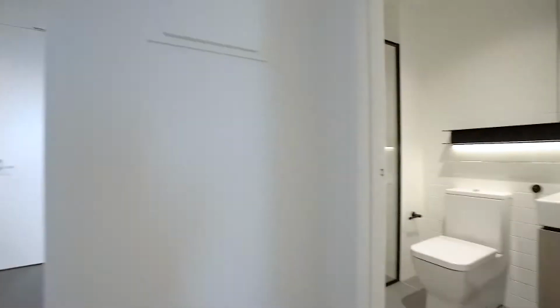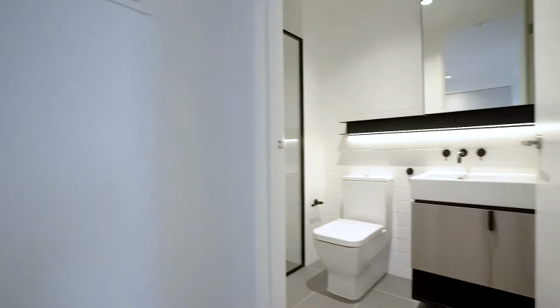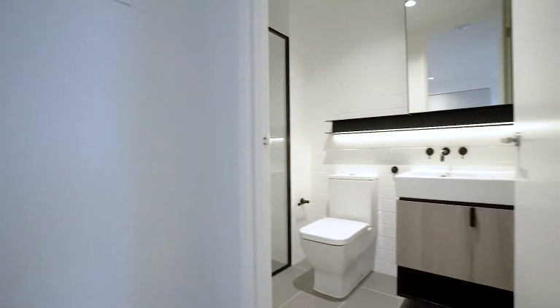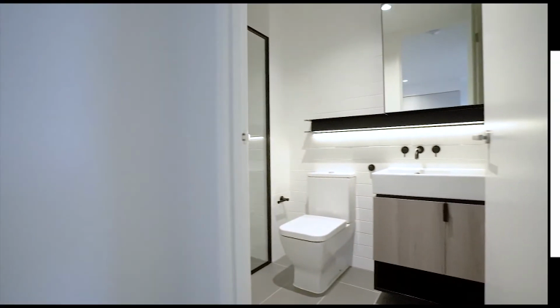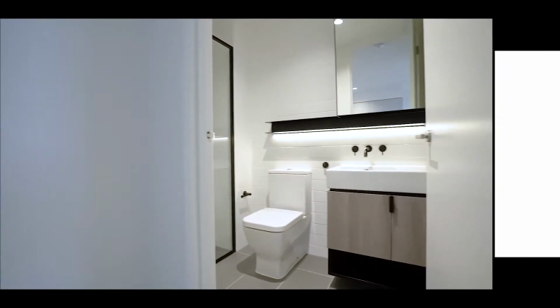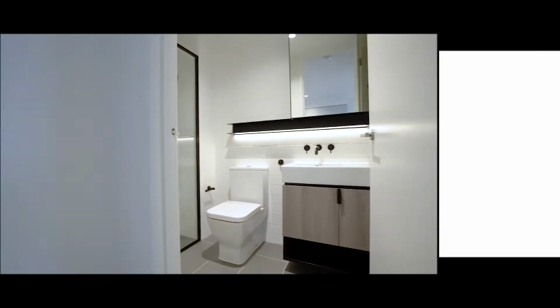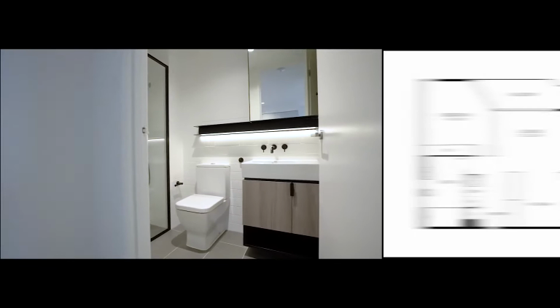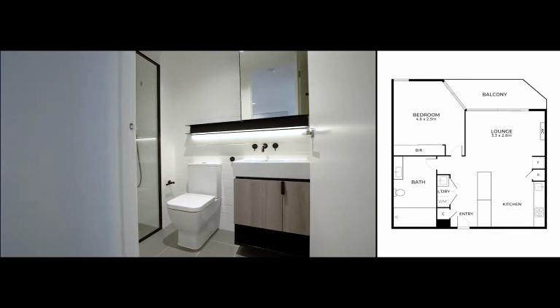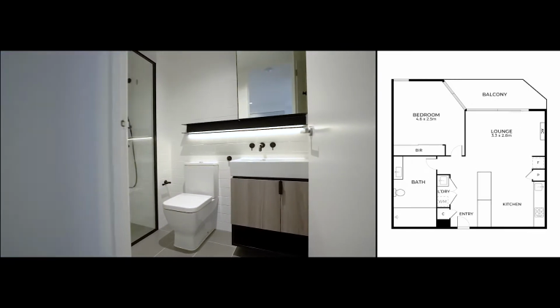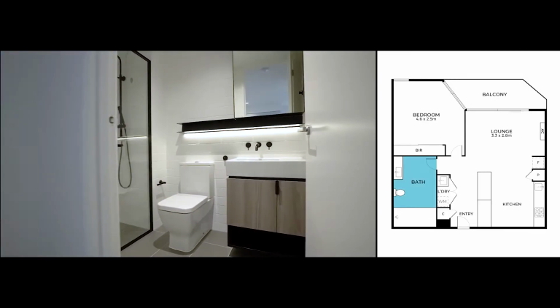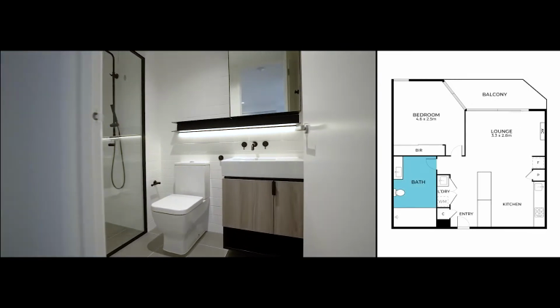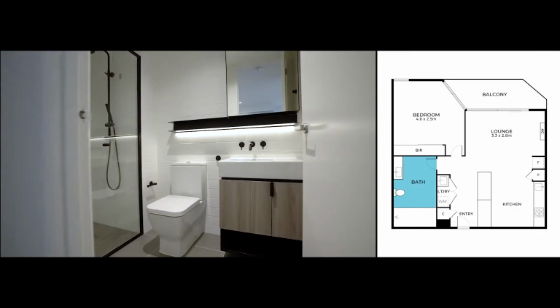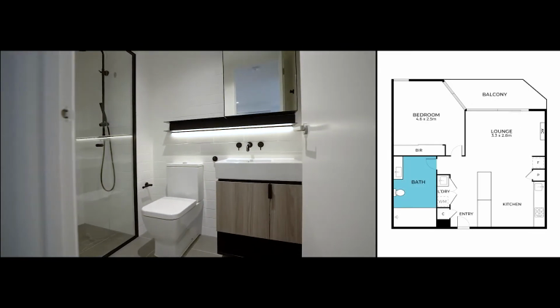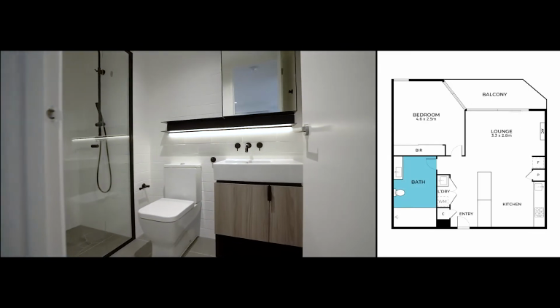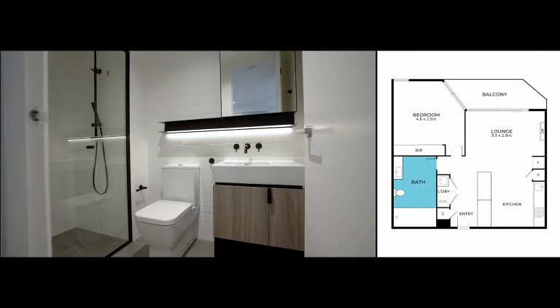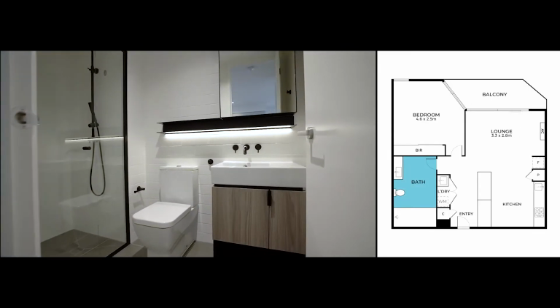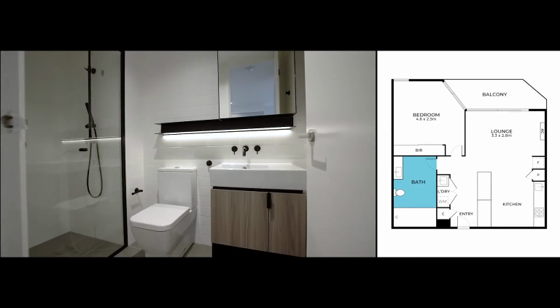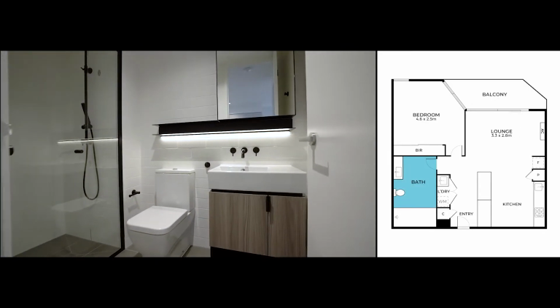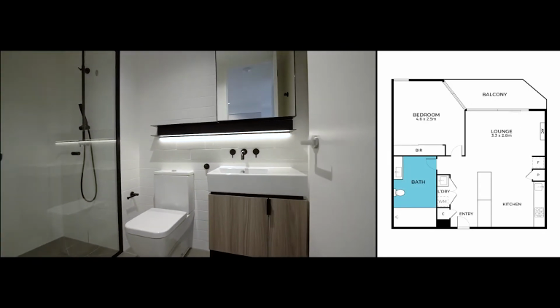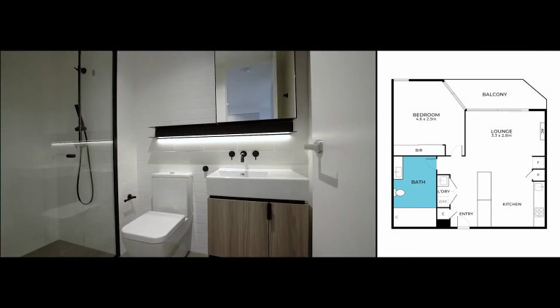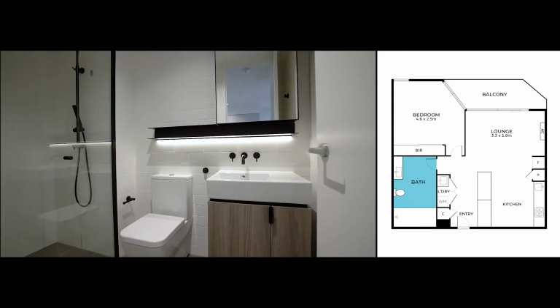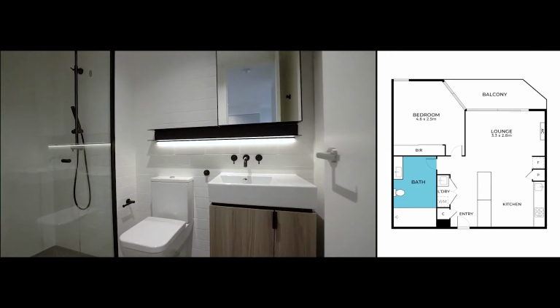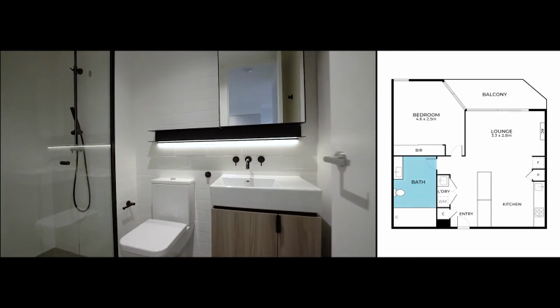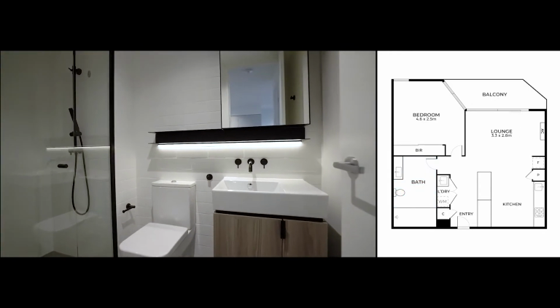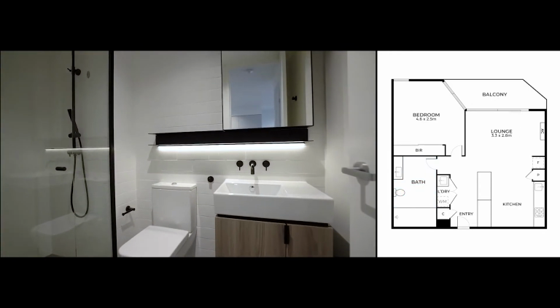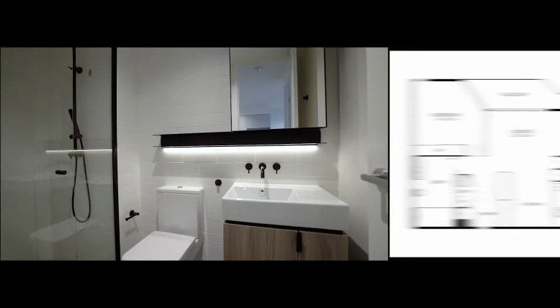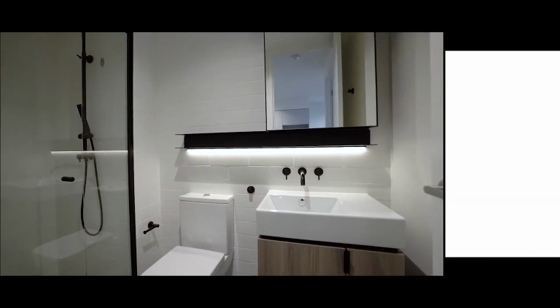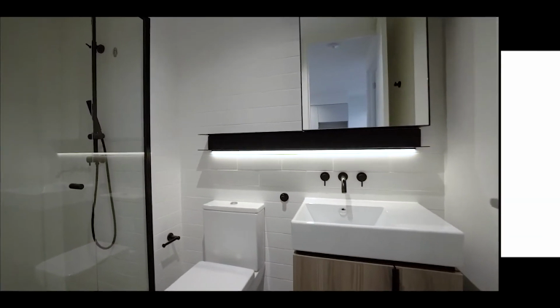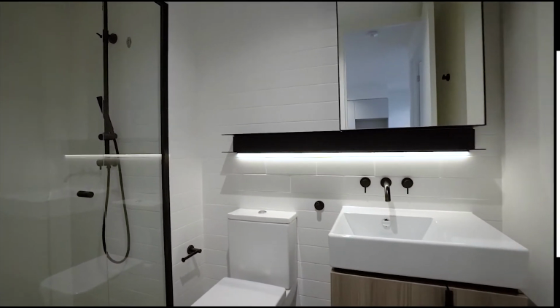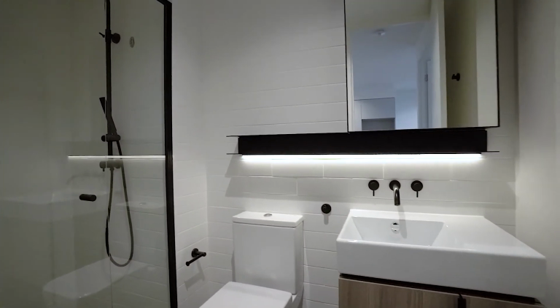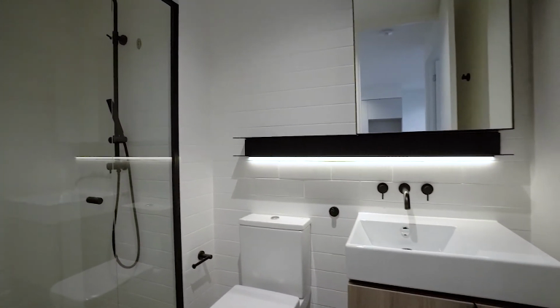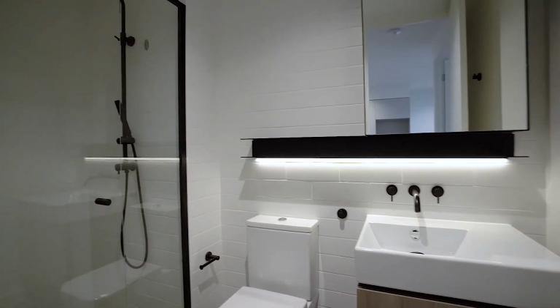This stunning bathroom is beautifully designed with modern fixtures and fittings throughout.